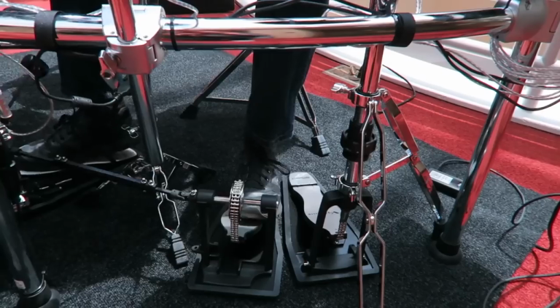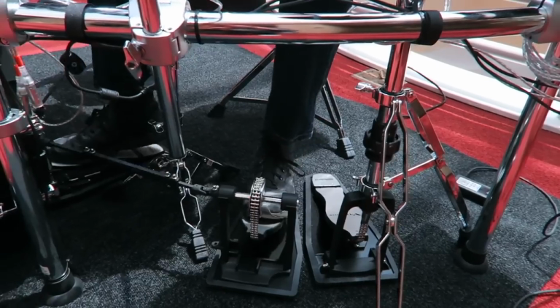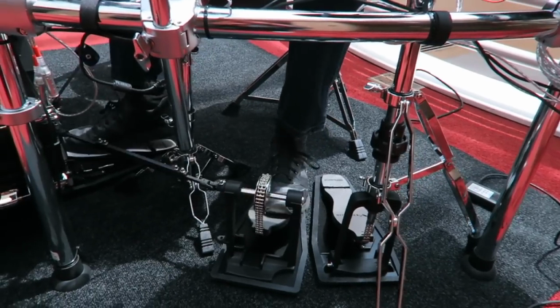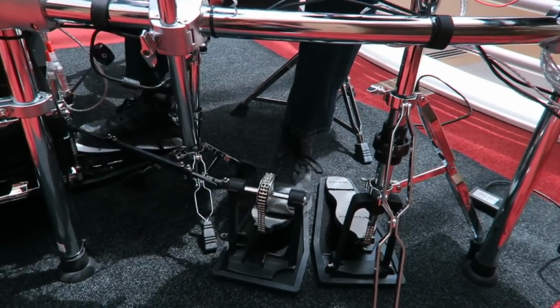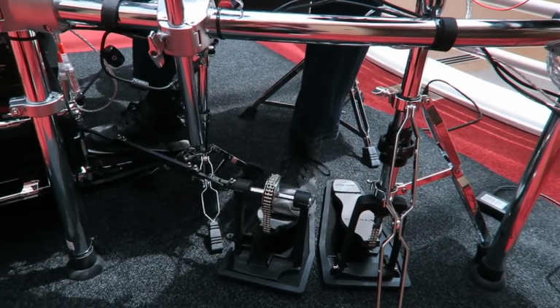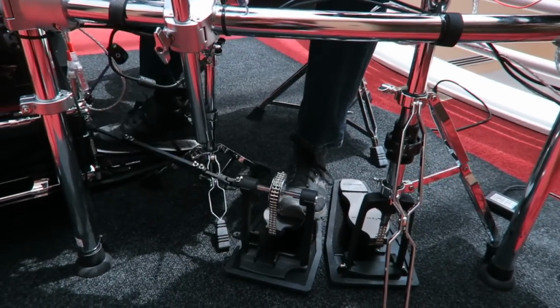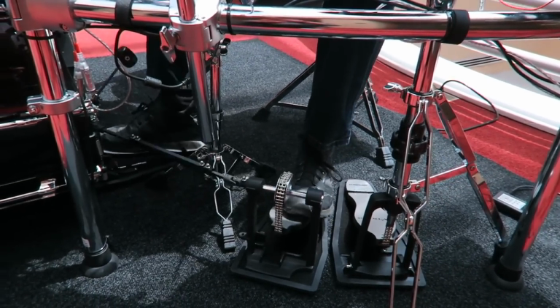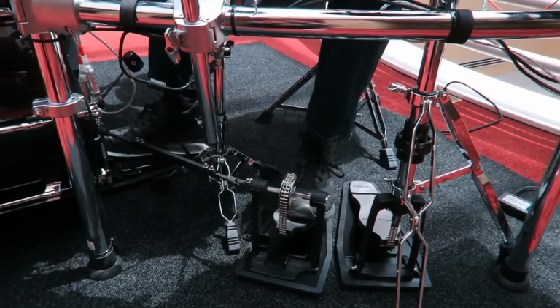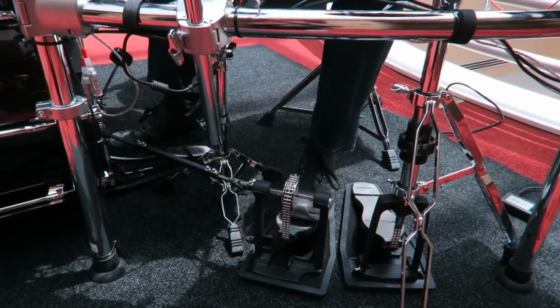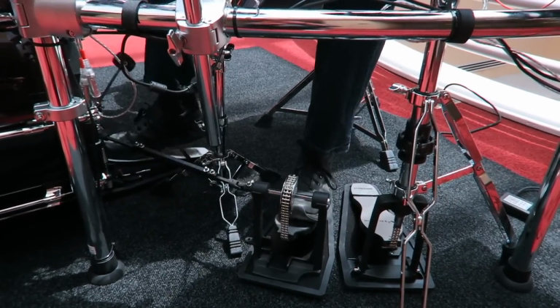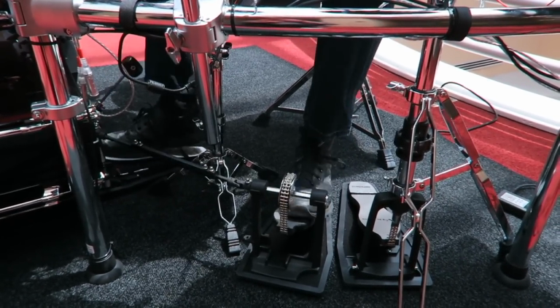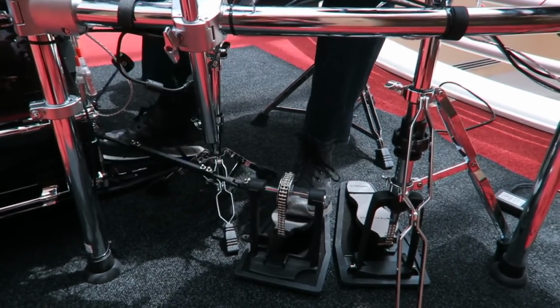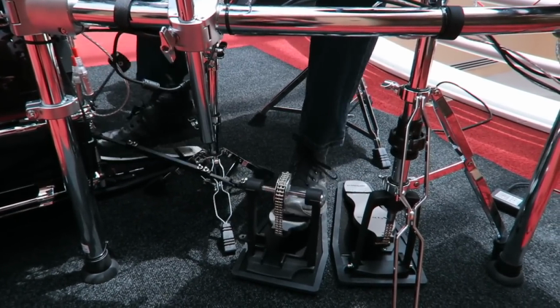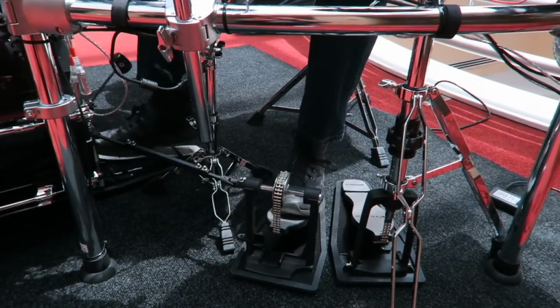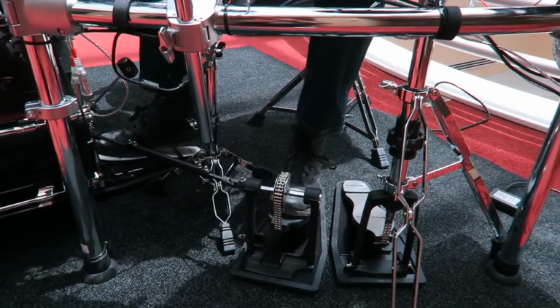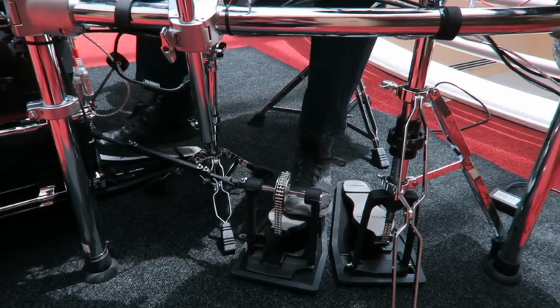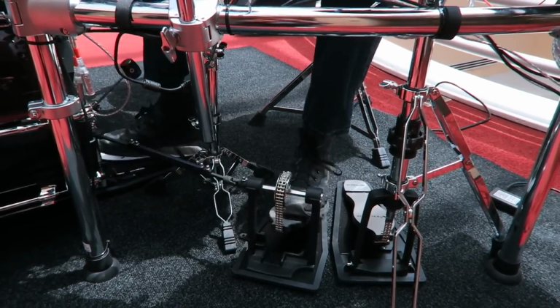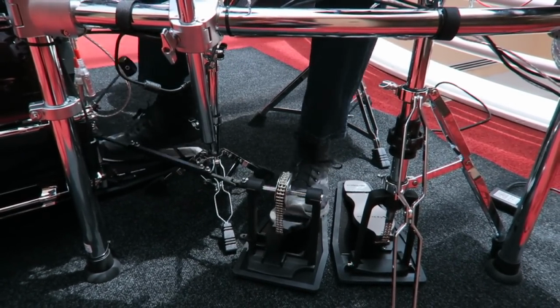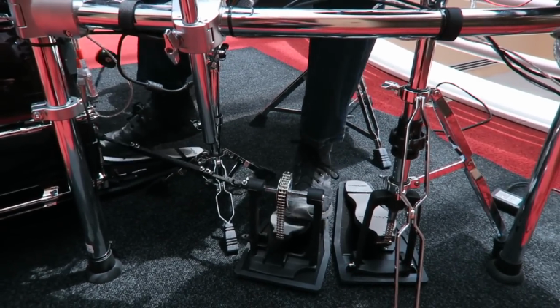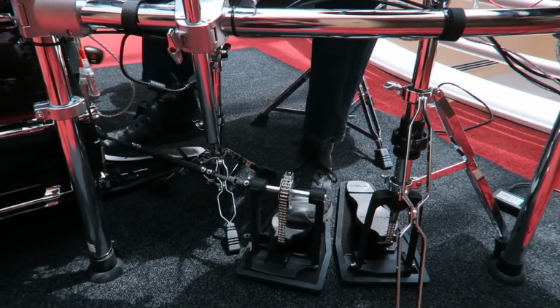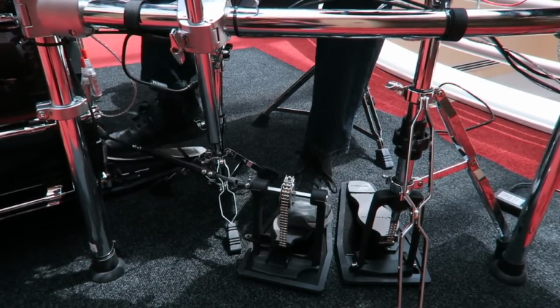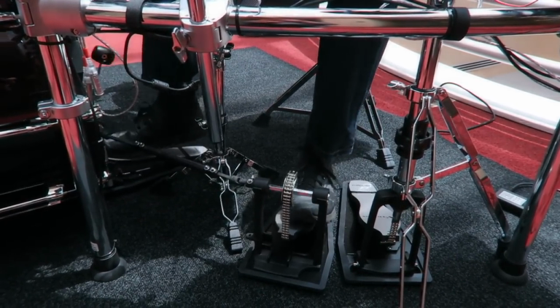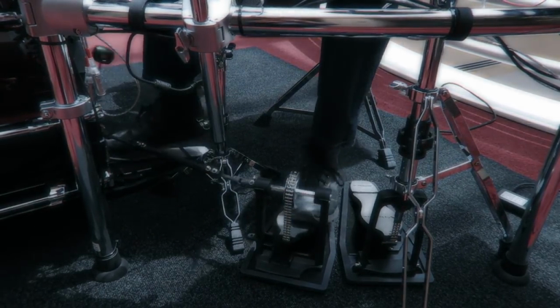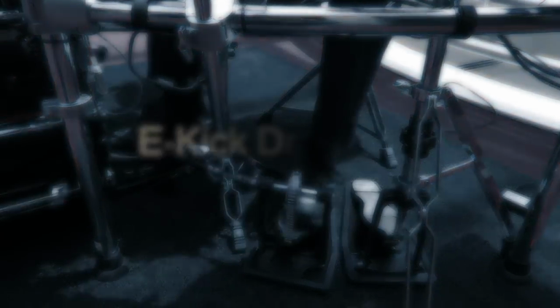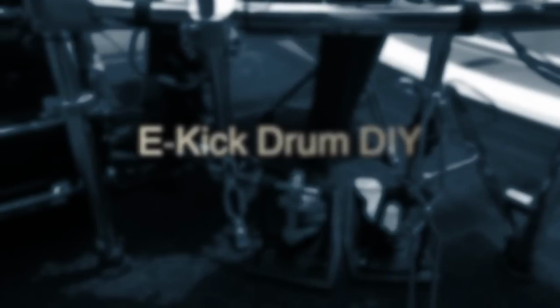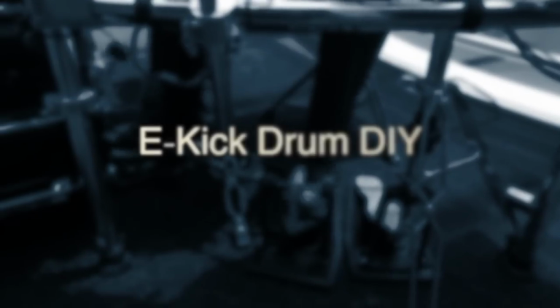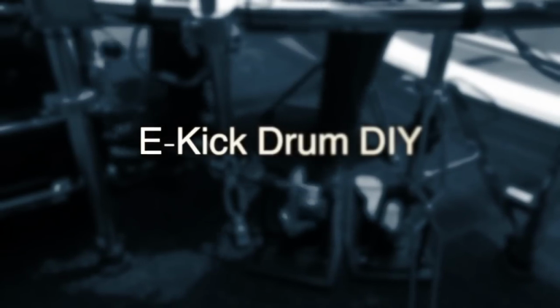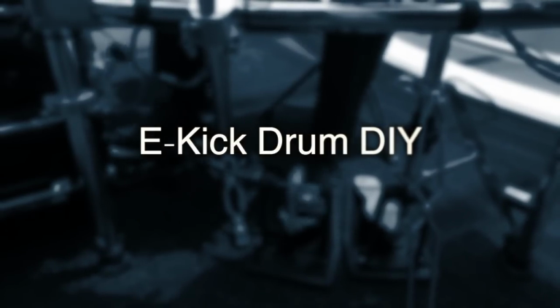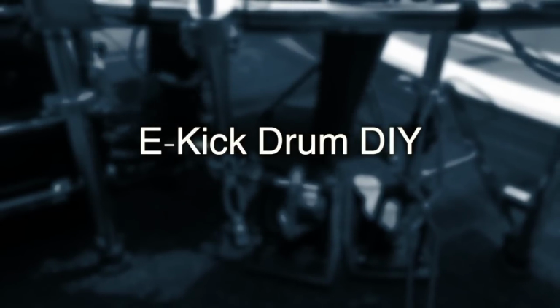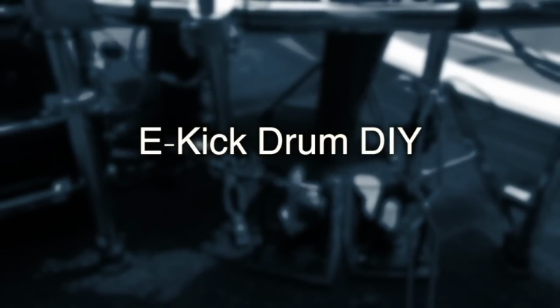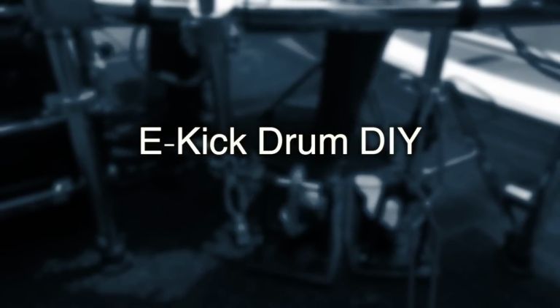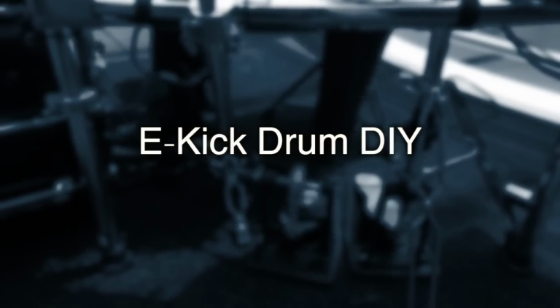Welcome to V-Drum Tips! In this video I will show you how to build the ultimate electronic kick drum with the most realistic playing feel.